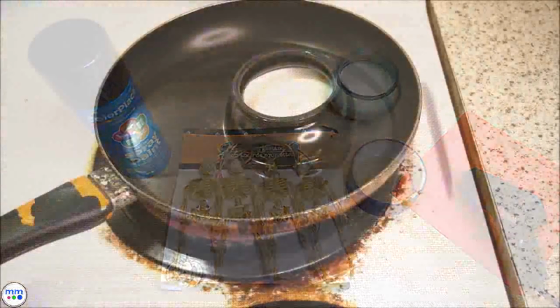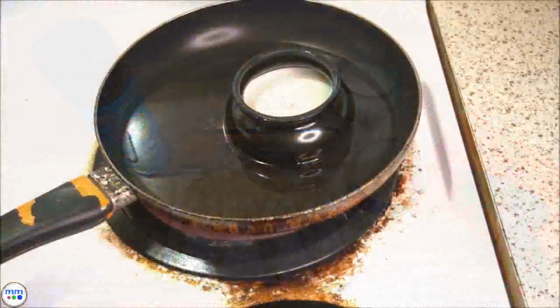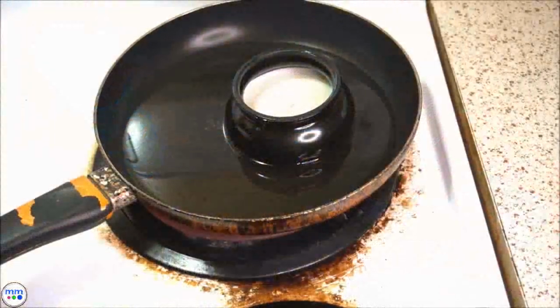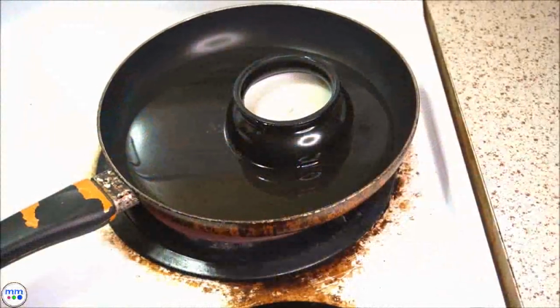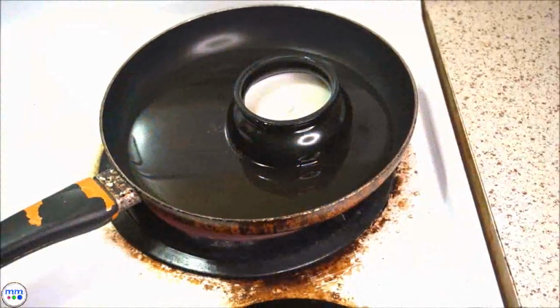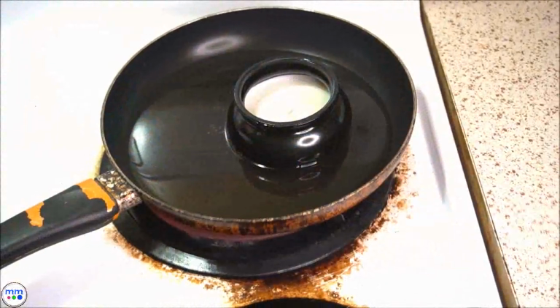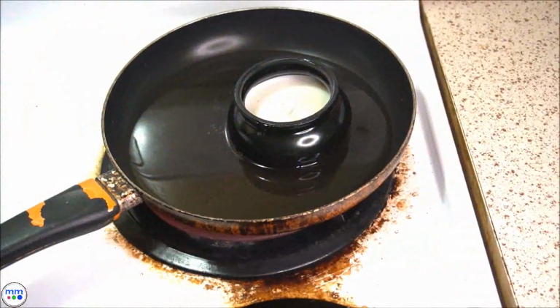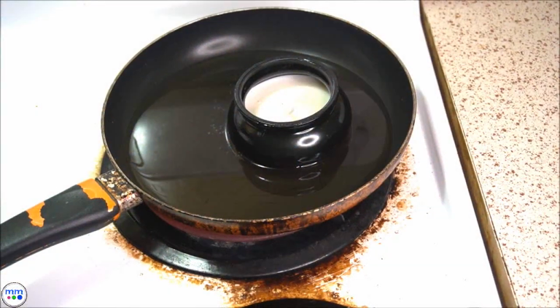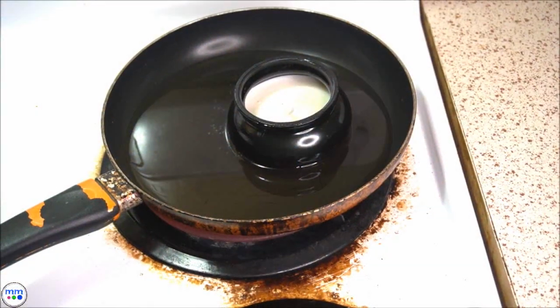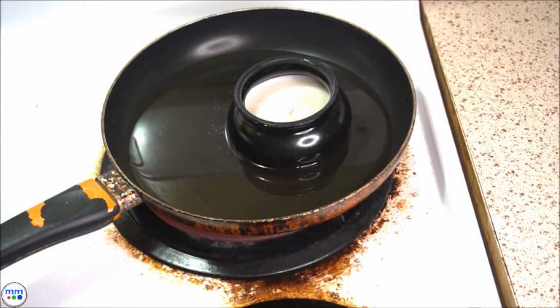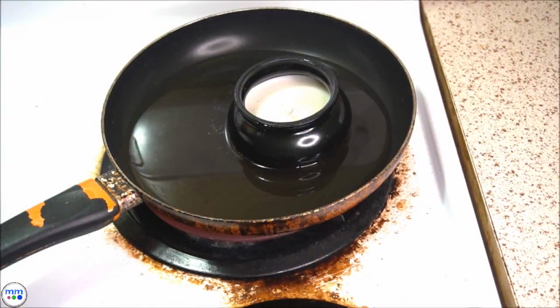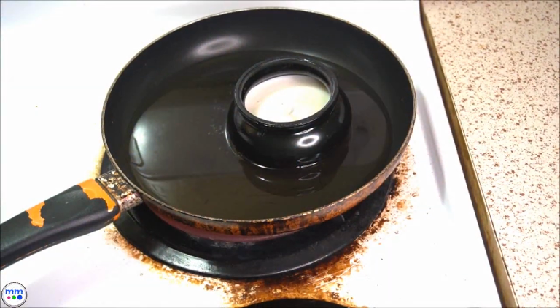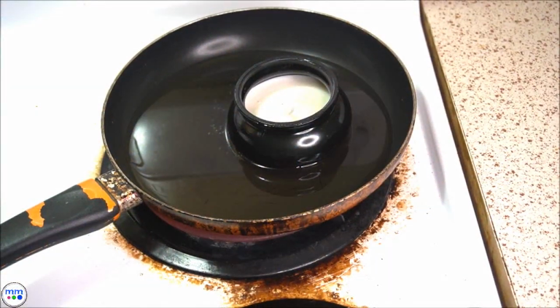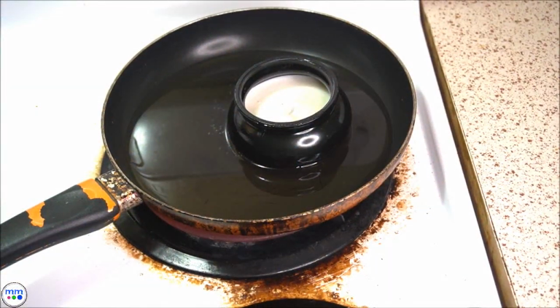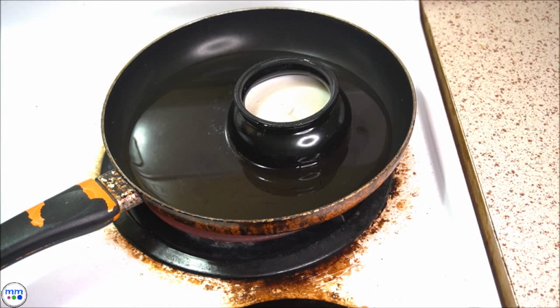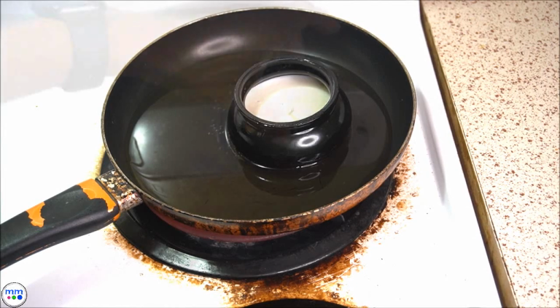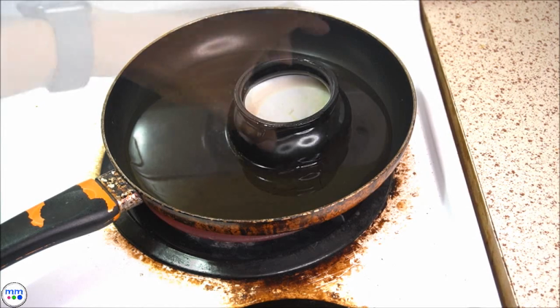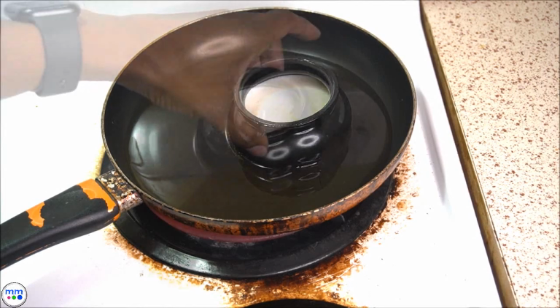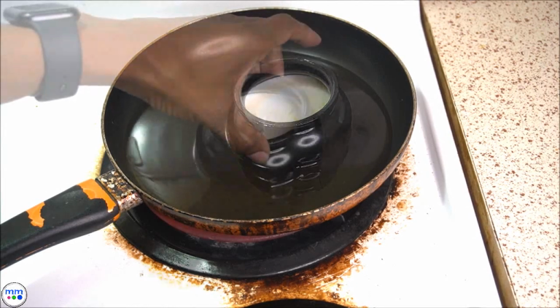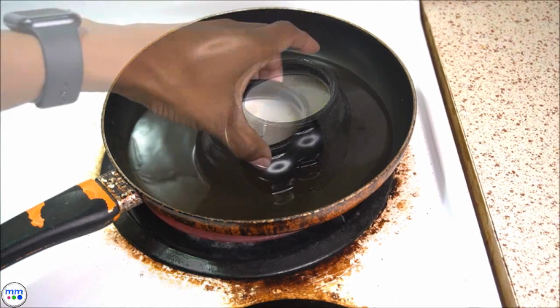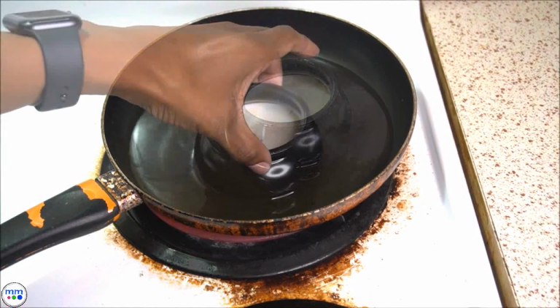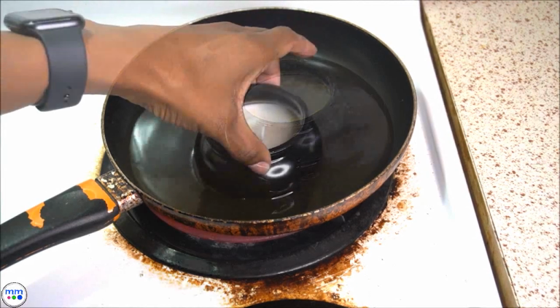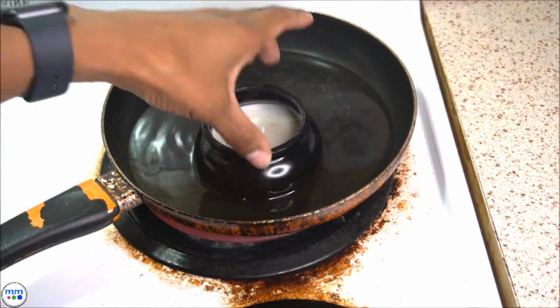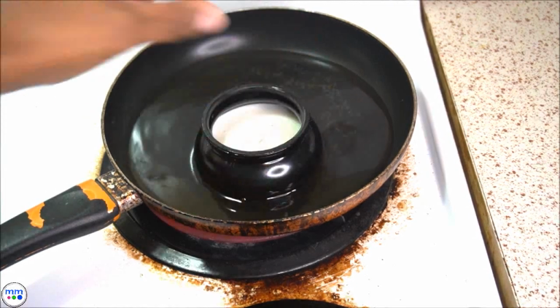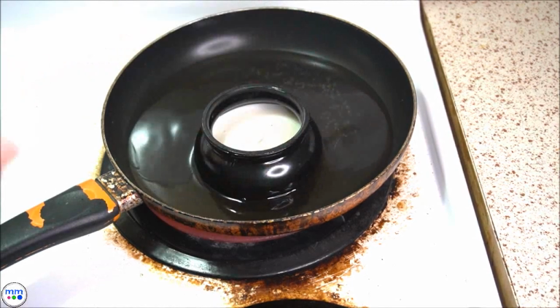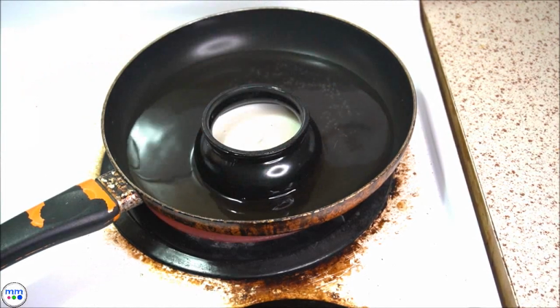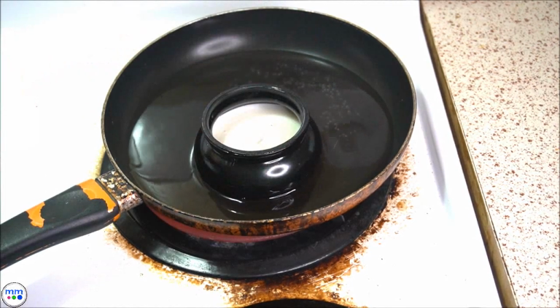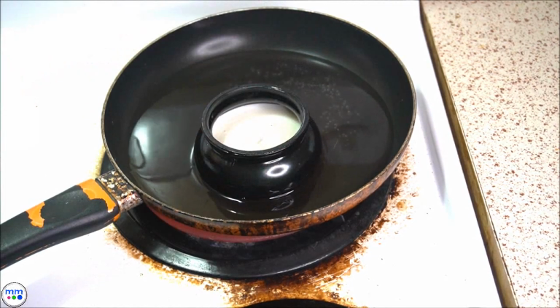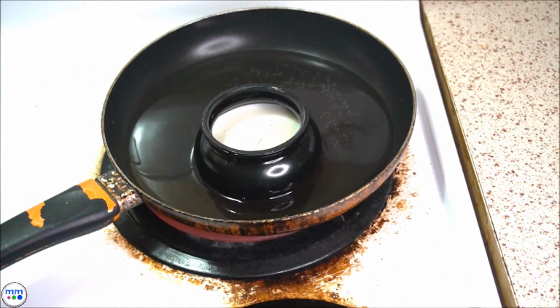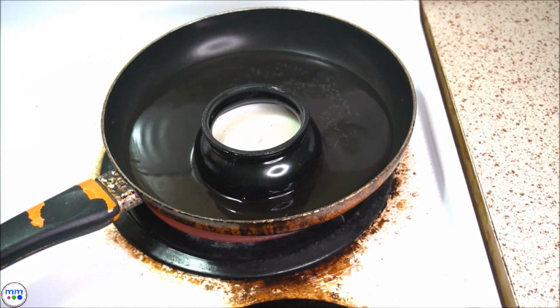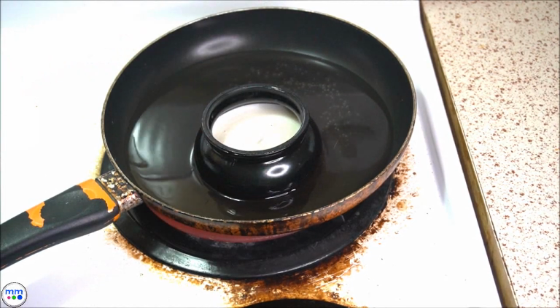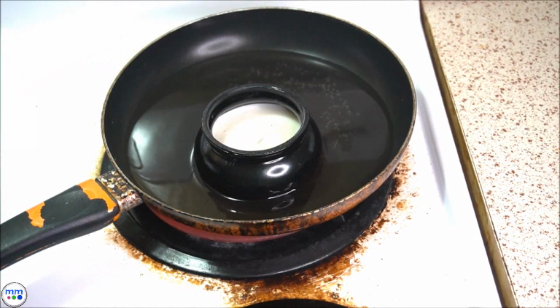Spray paint the candle and allow it to dry. Add the candle to a pan and boil it until it melts.